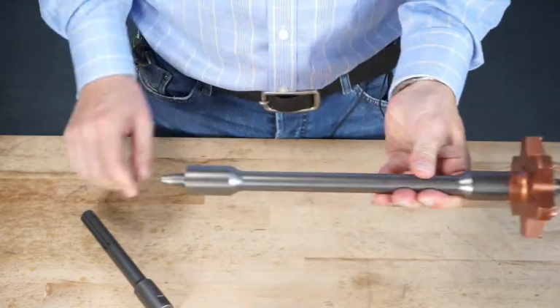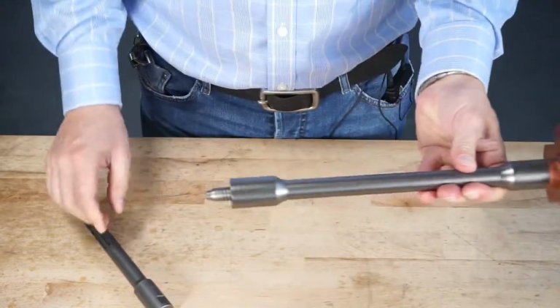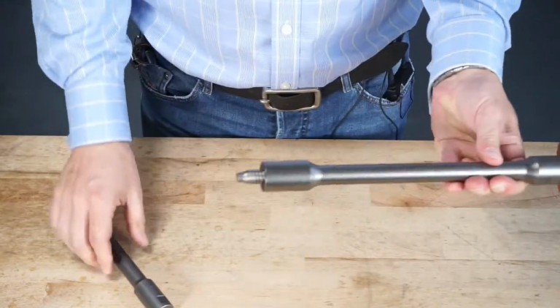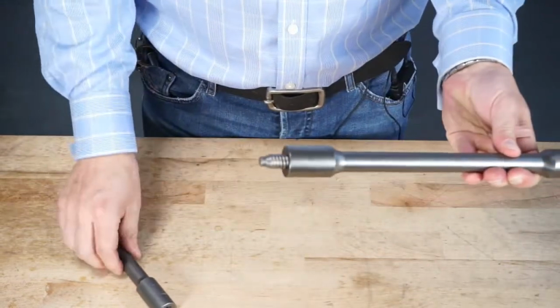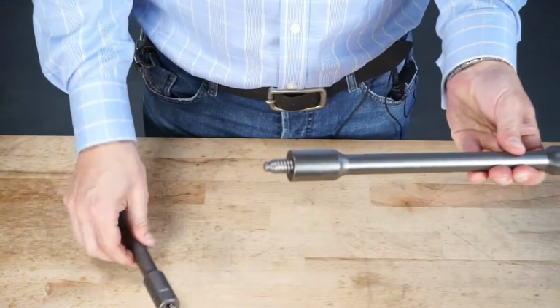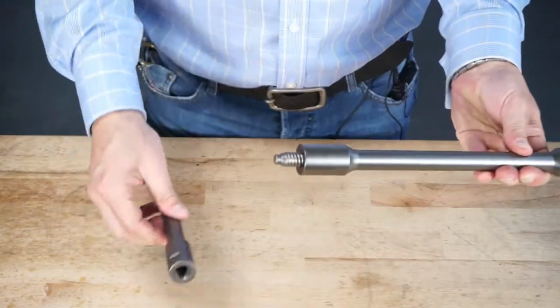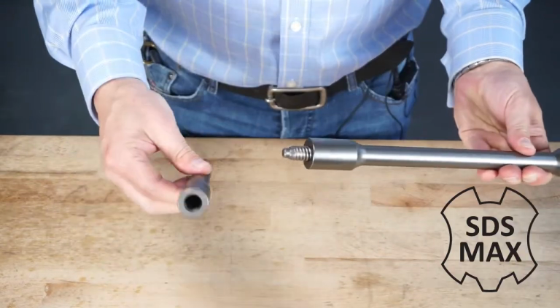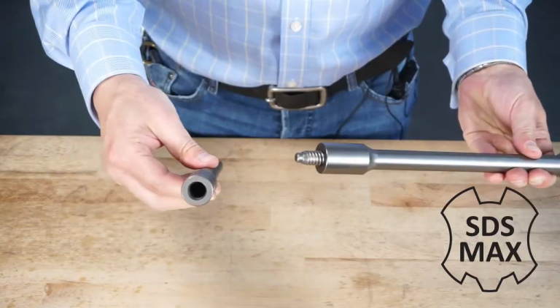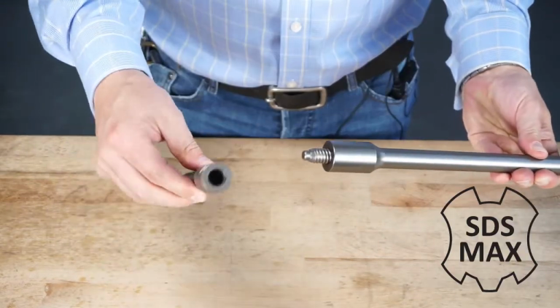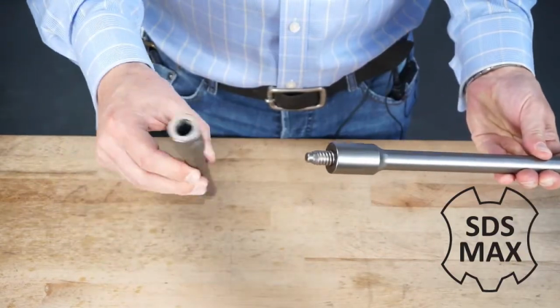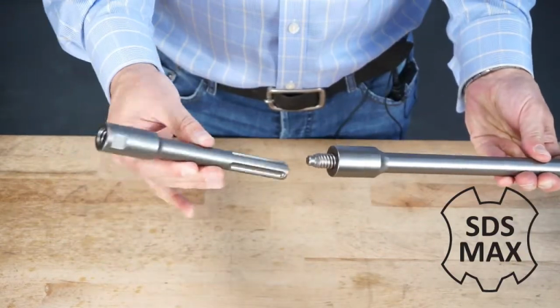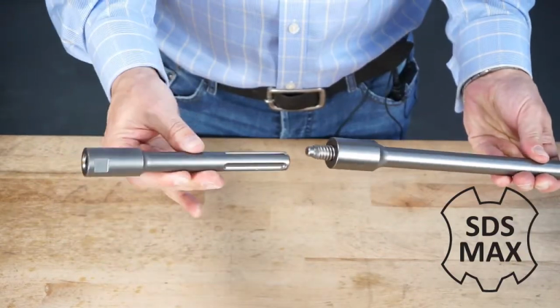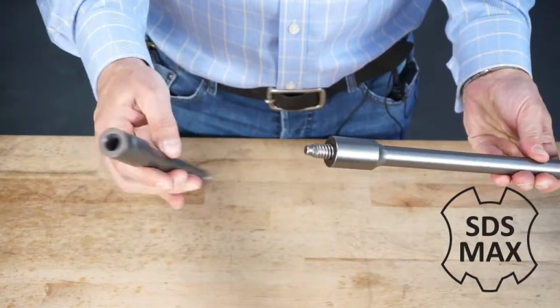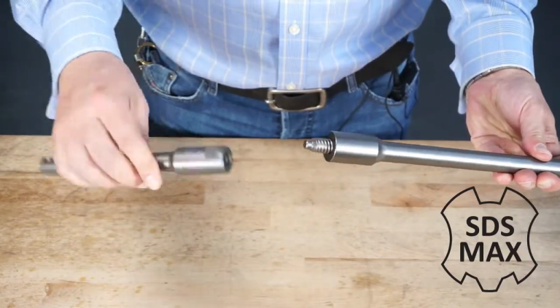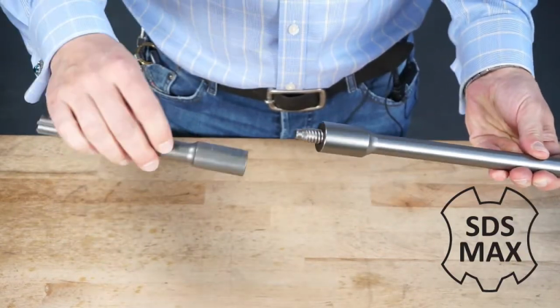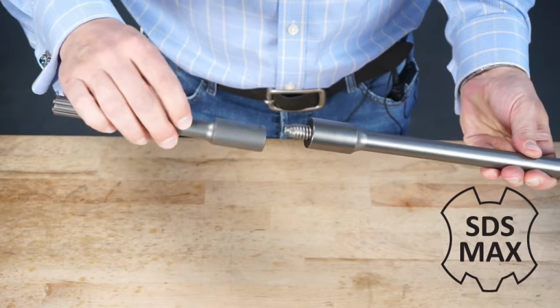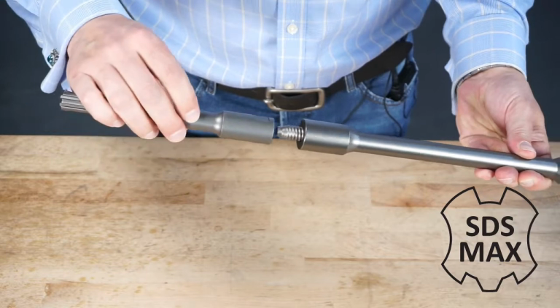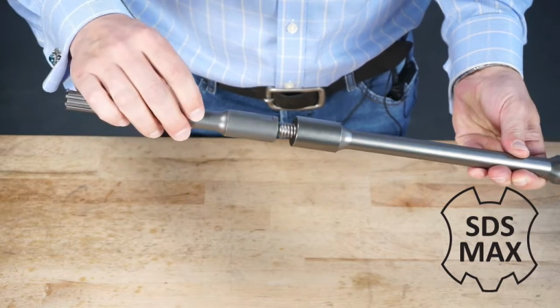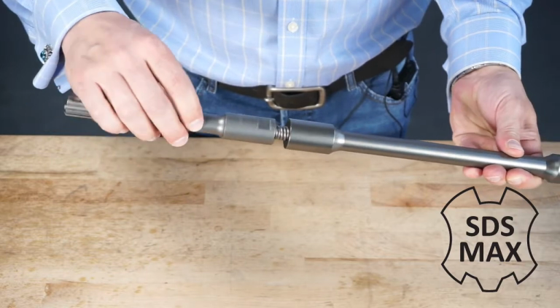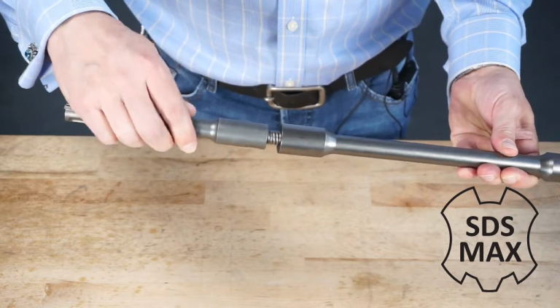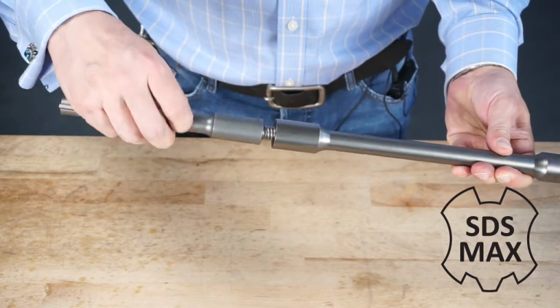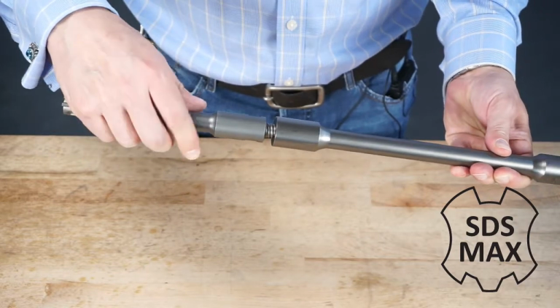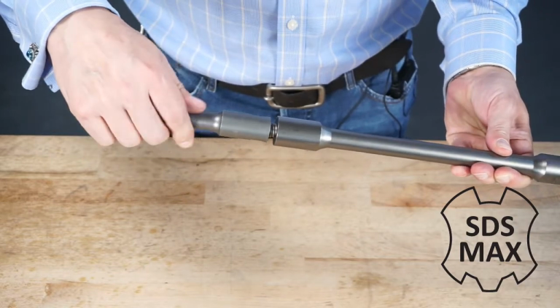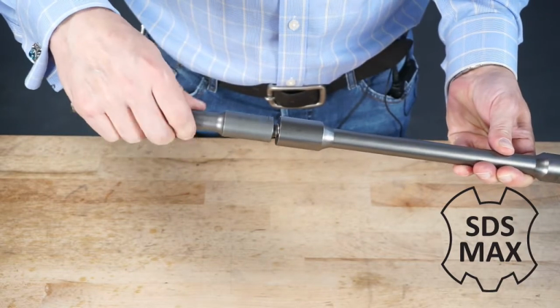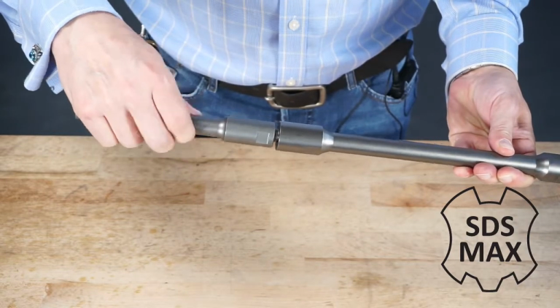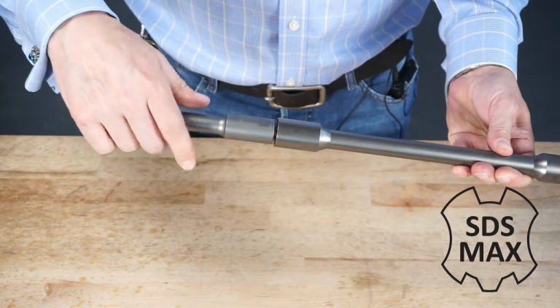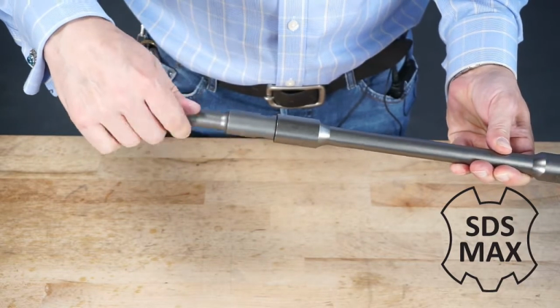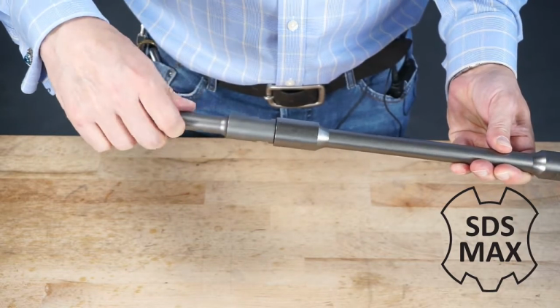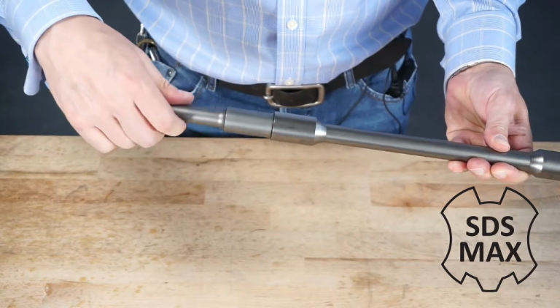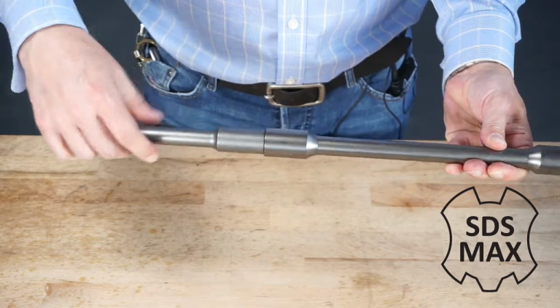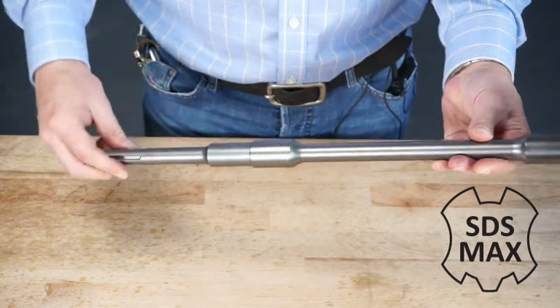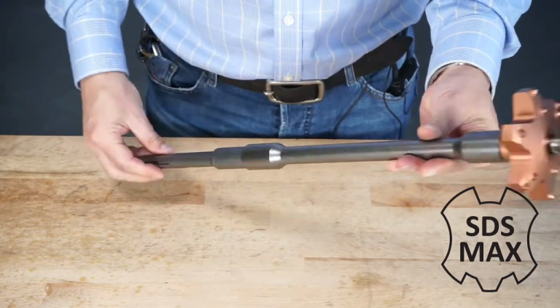On the back end, you add your SDS Max adapter. And there you have it.